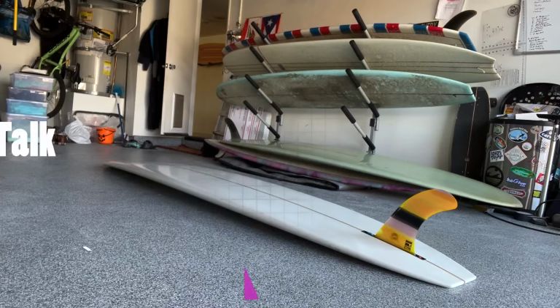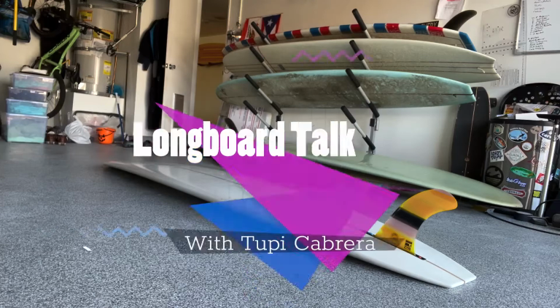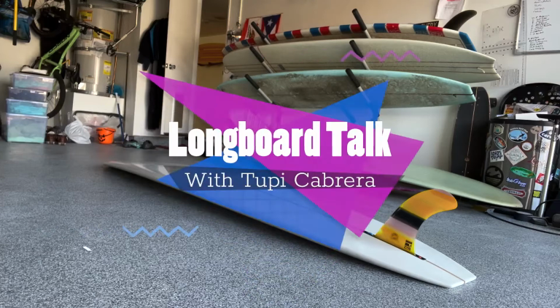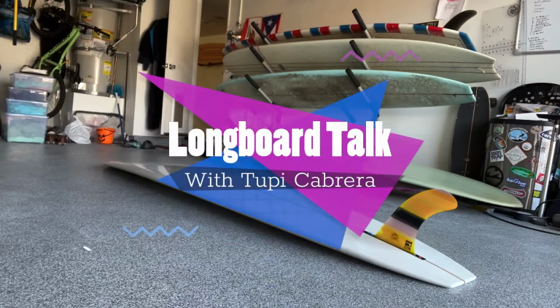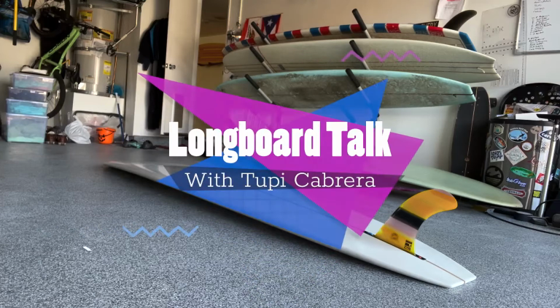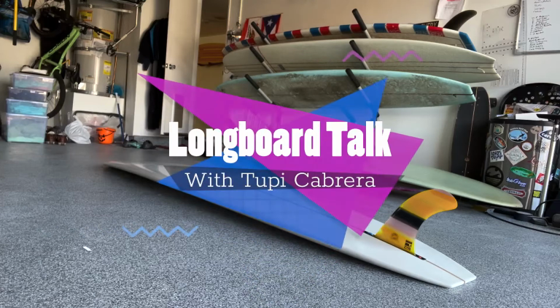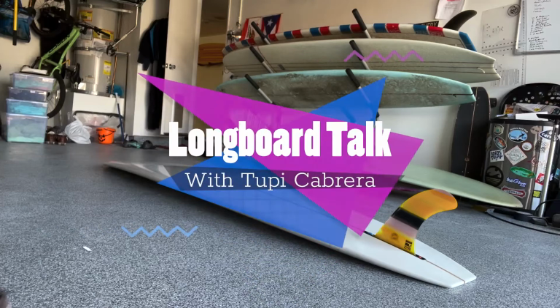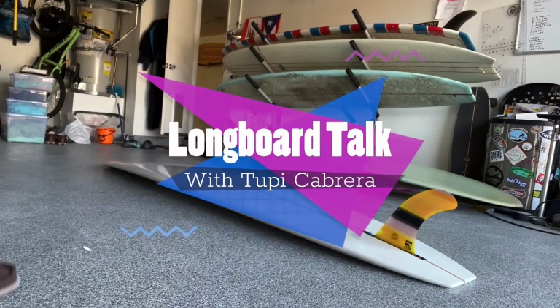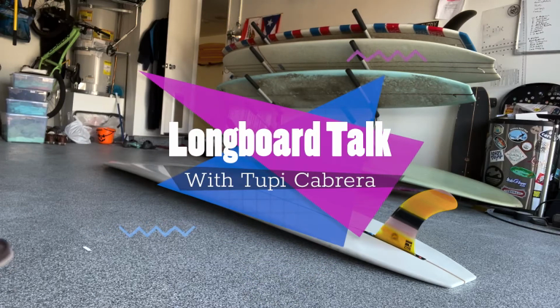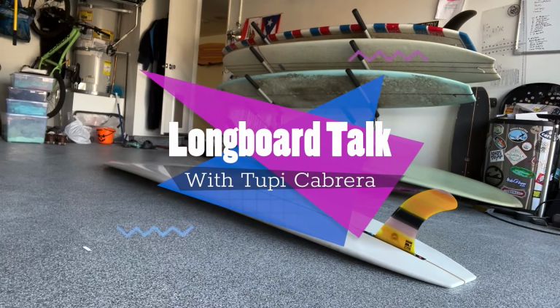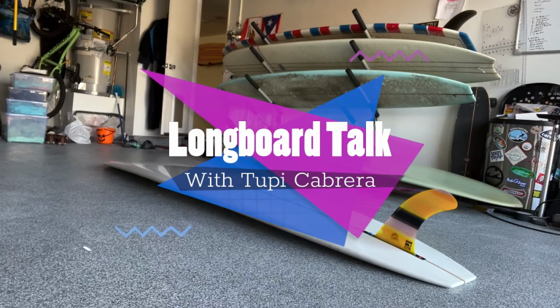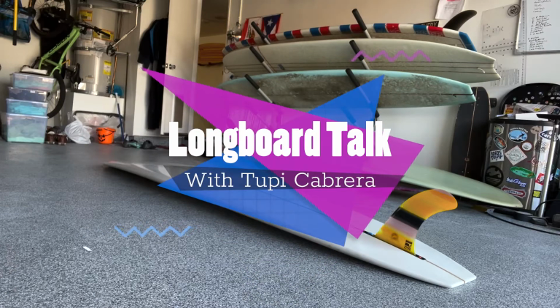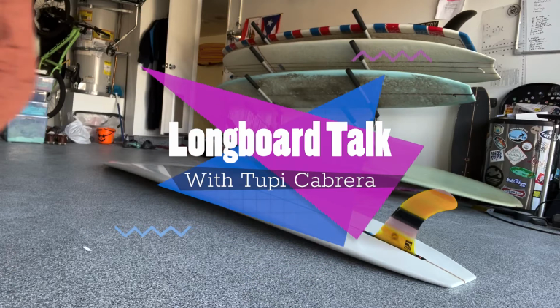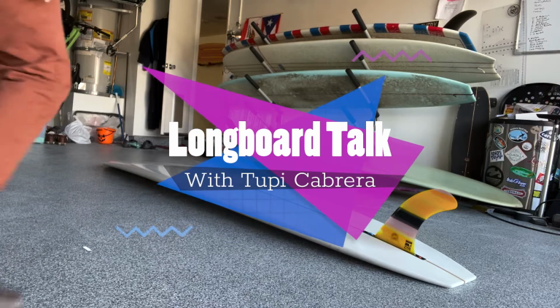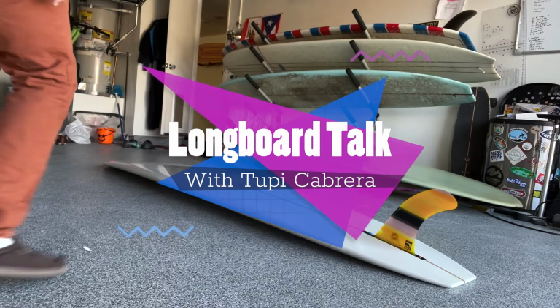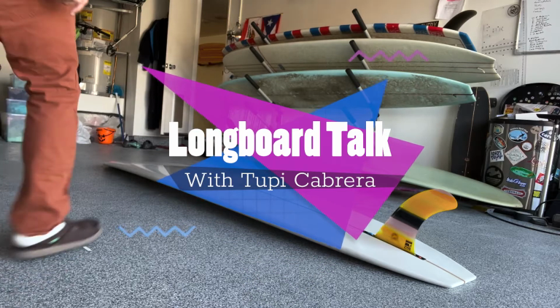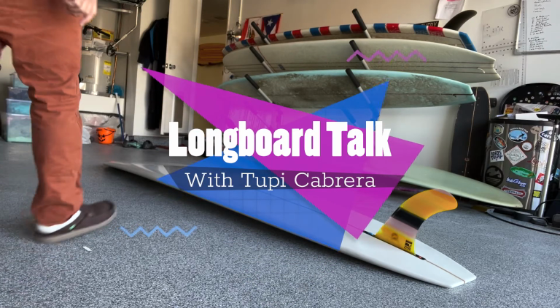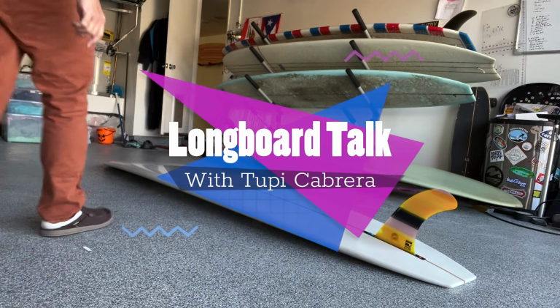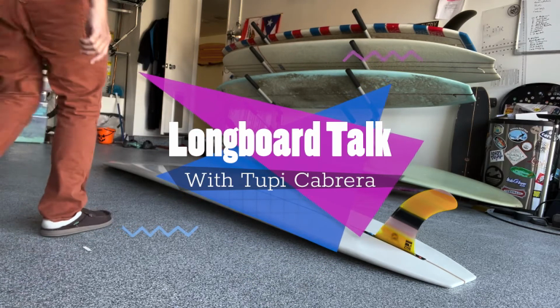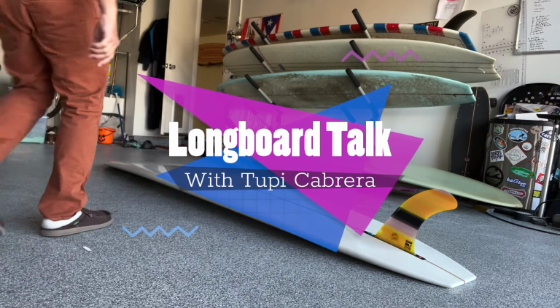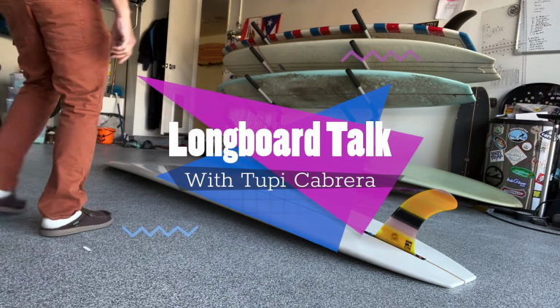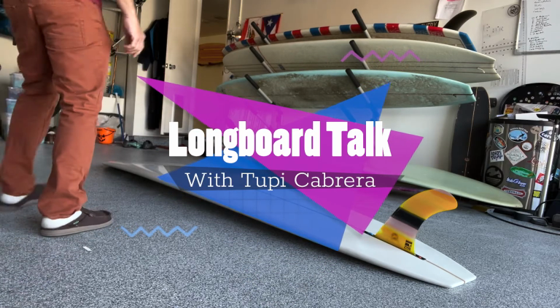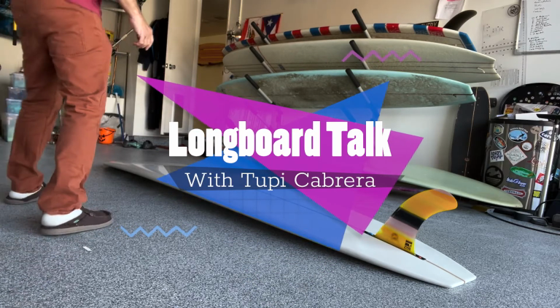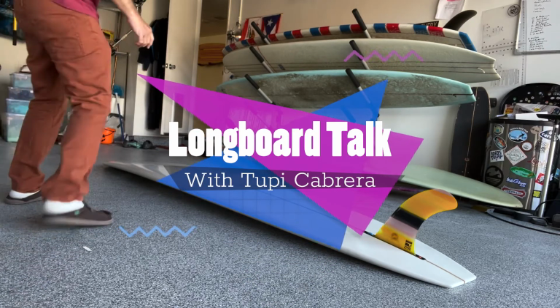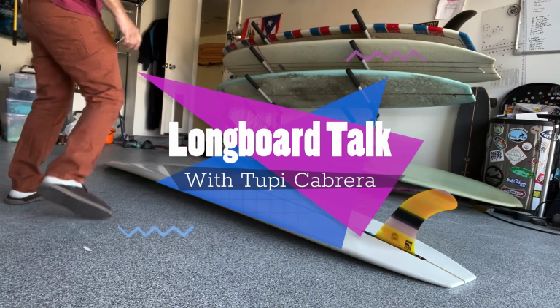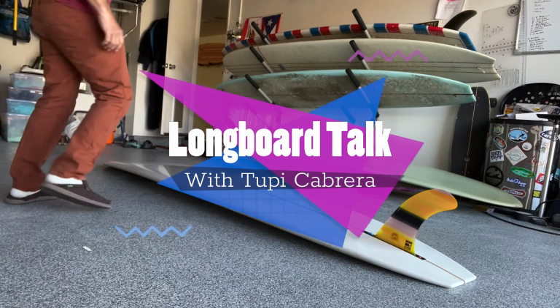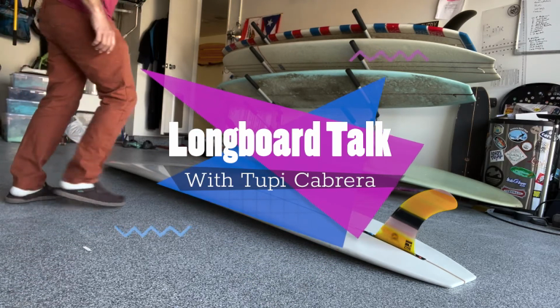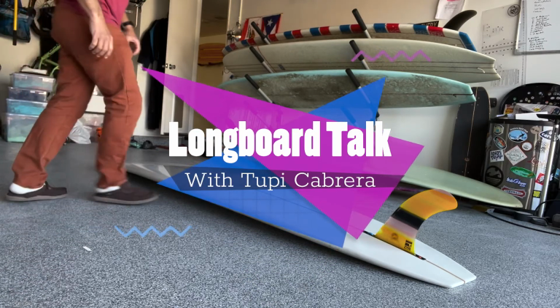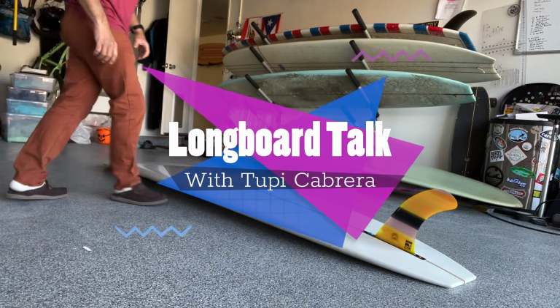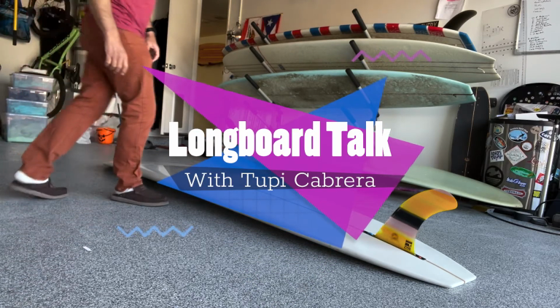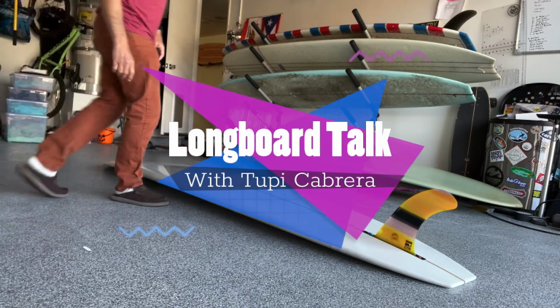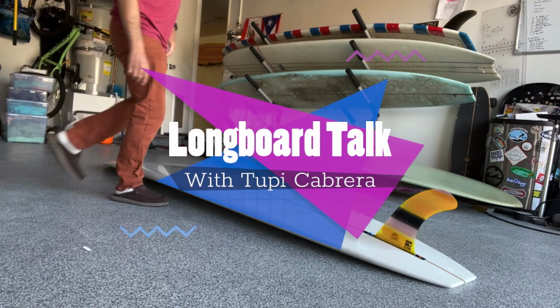Hello, longboard community. Here, Tupi Cabrera with another longboard talk video.